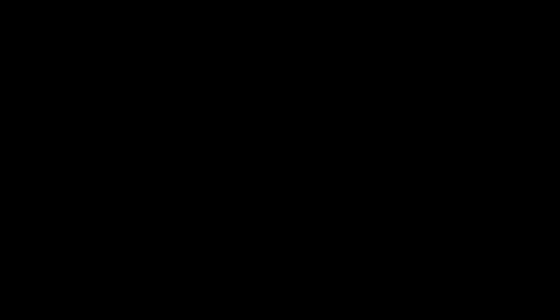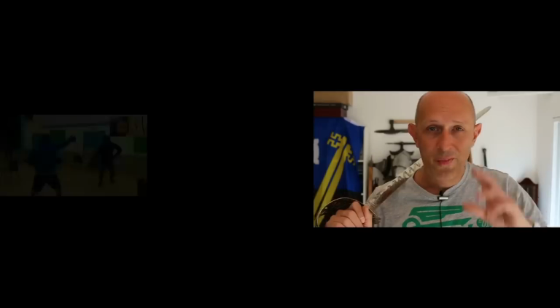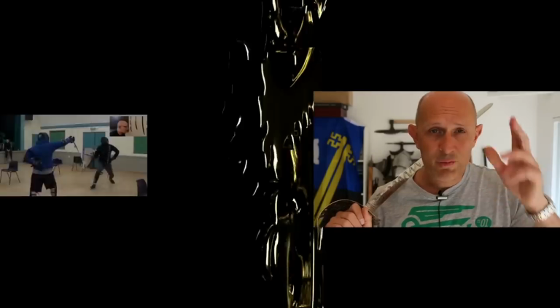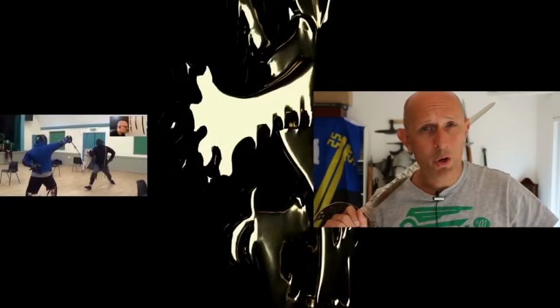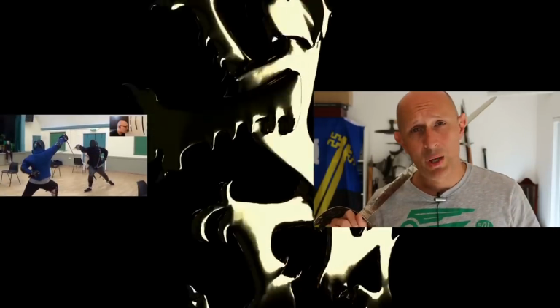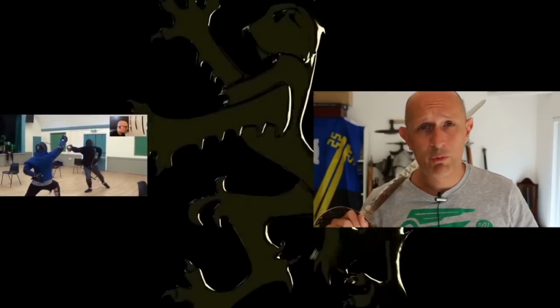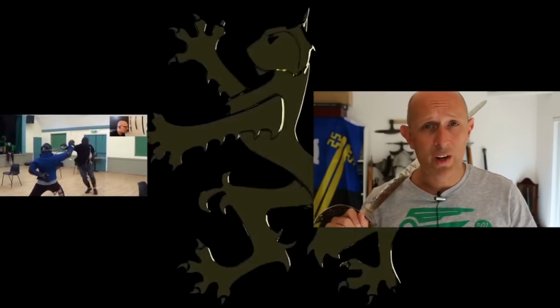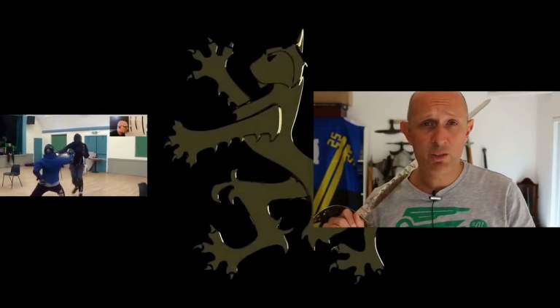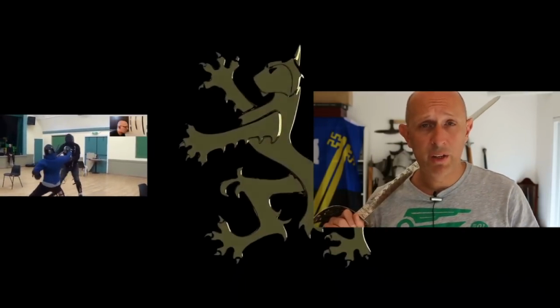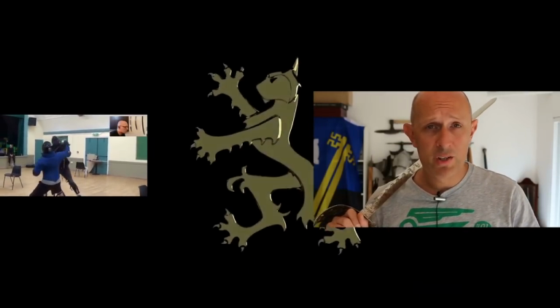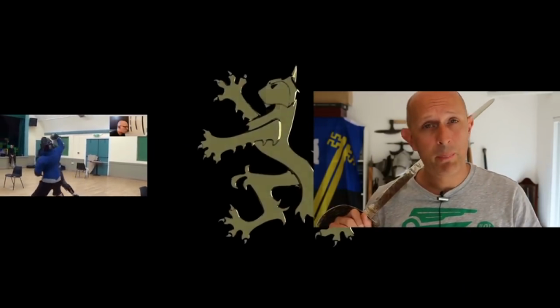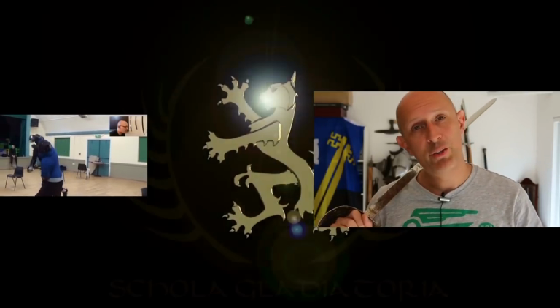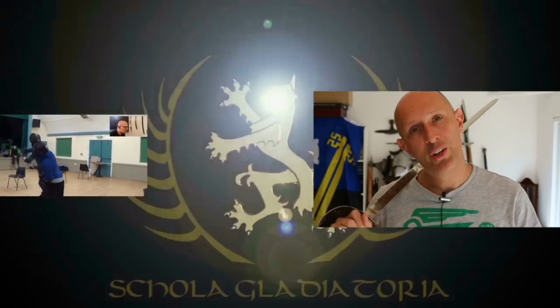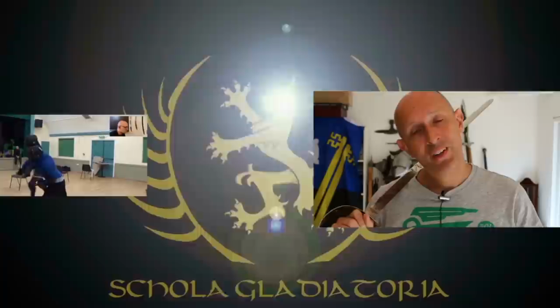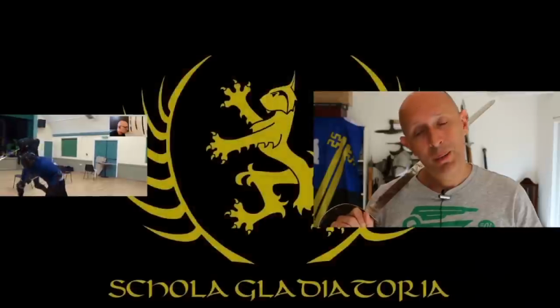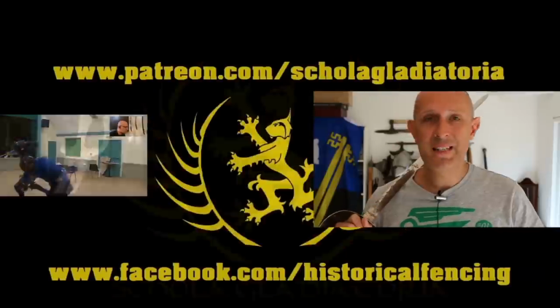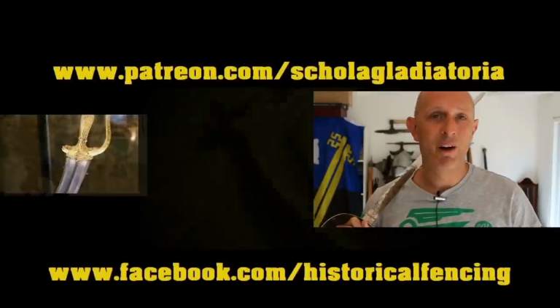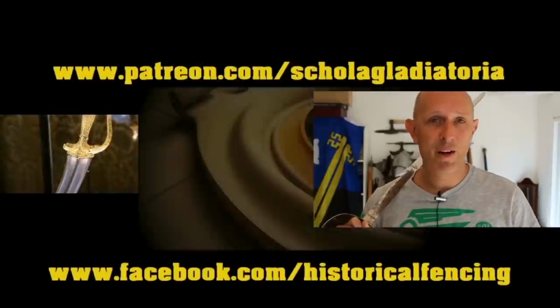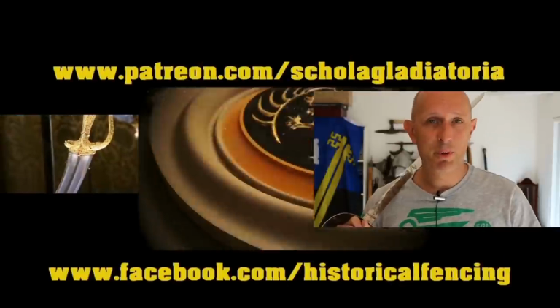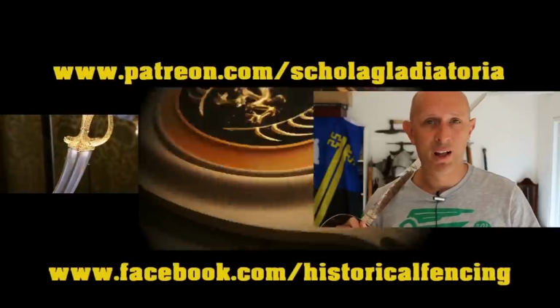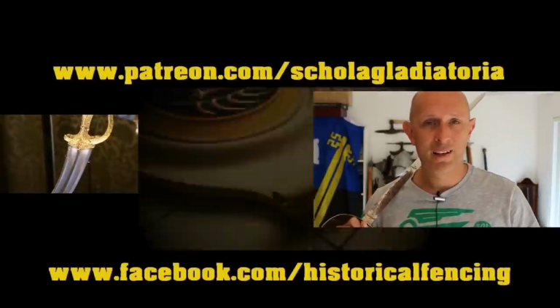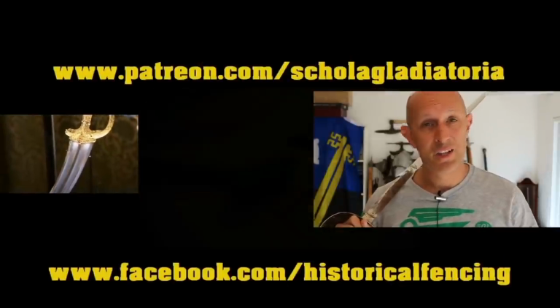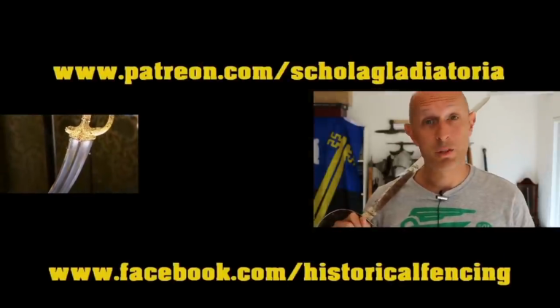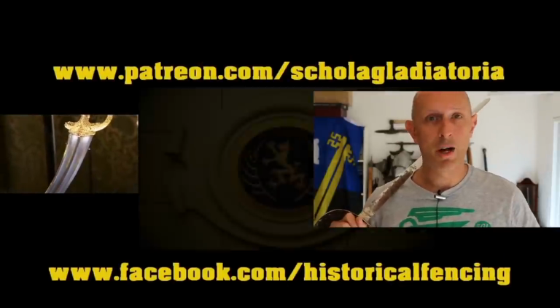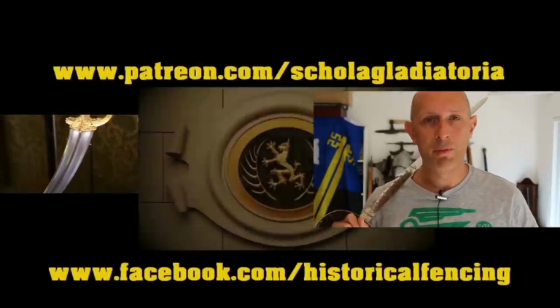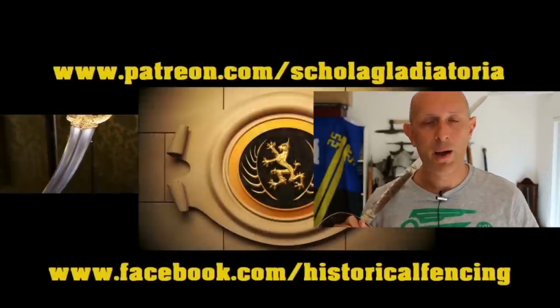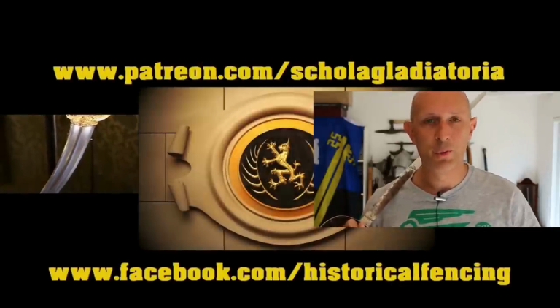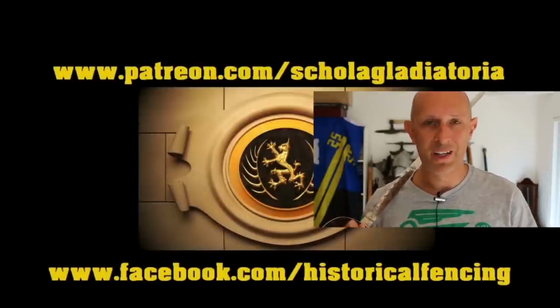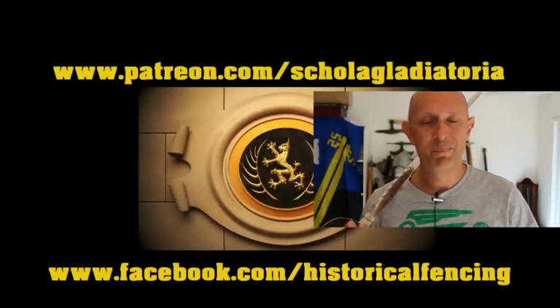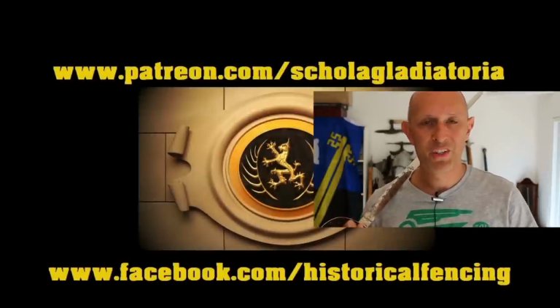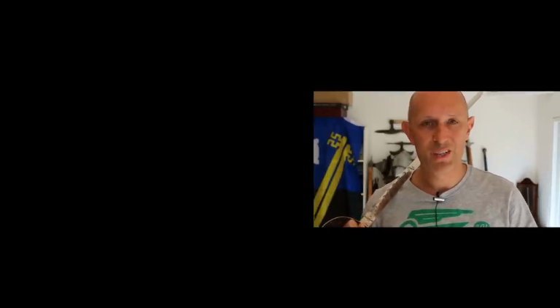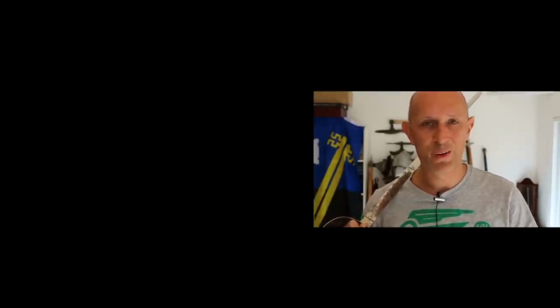Thanks for watching. We've got extra videos on Patreon — please give our Facebook a like and subscribe if you haven't already. Cheers folks.